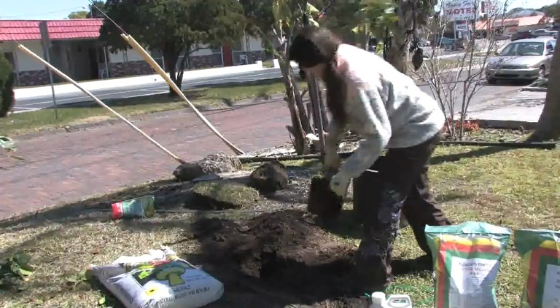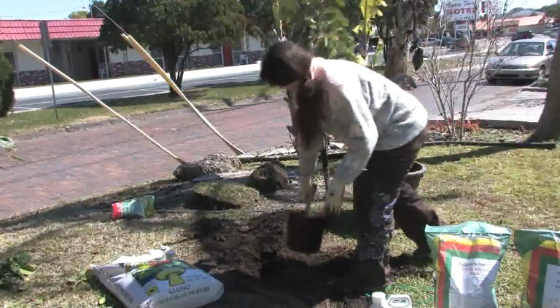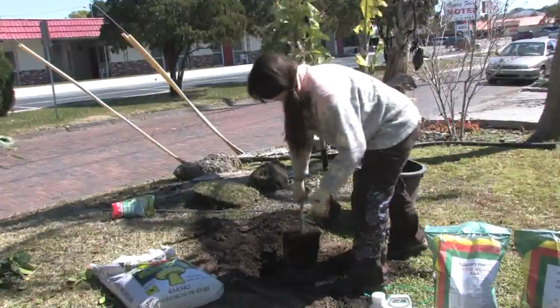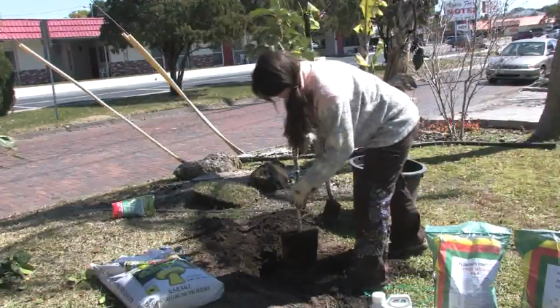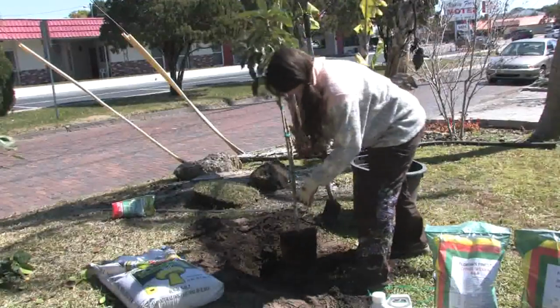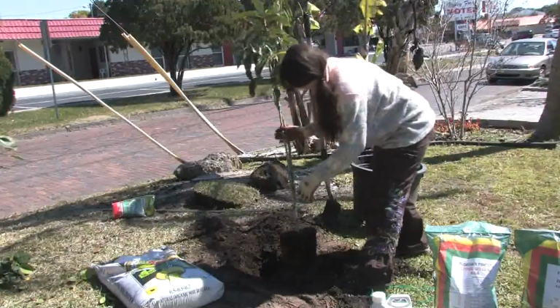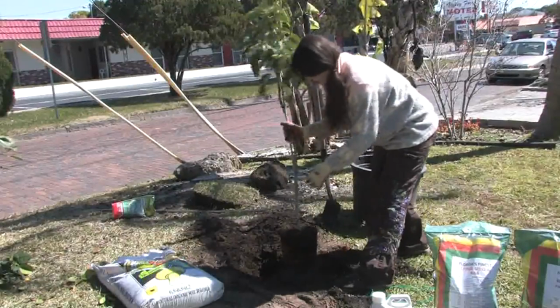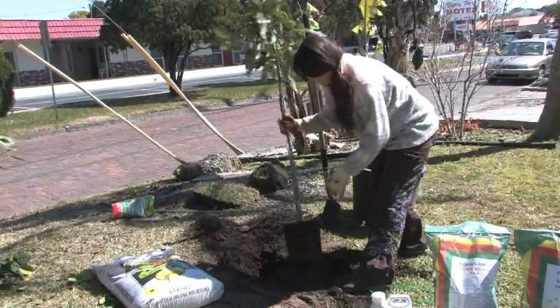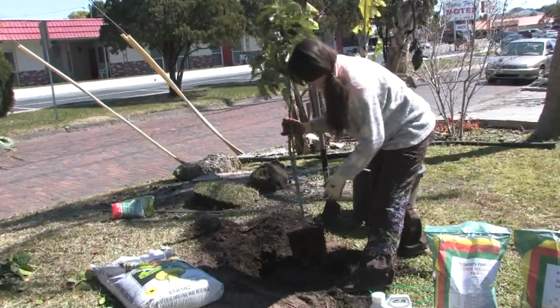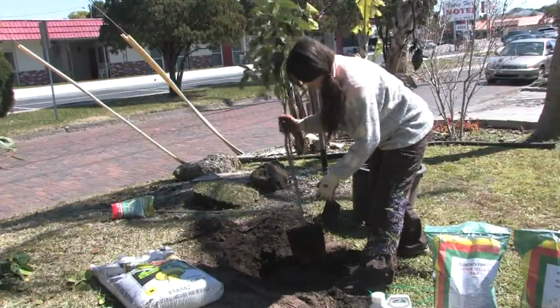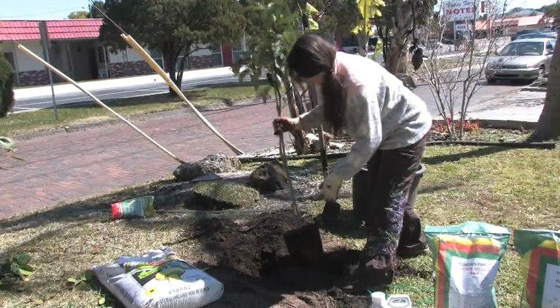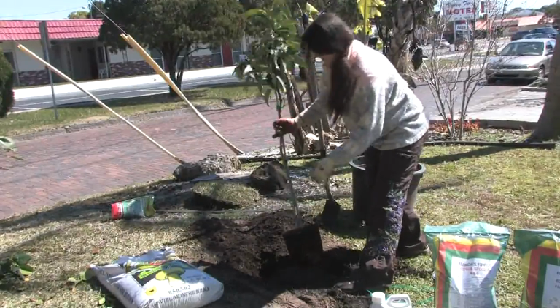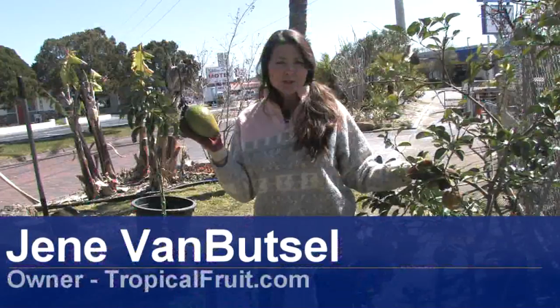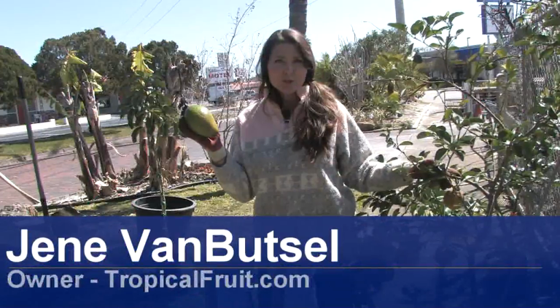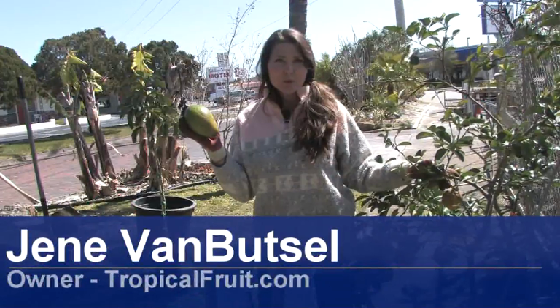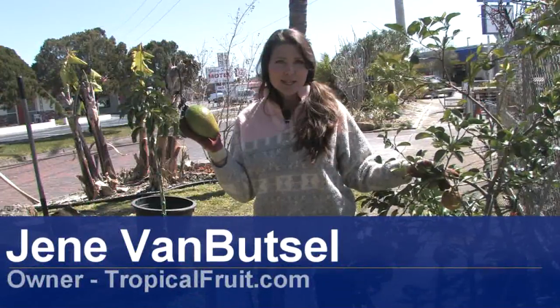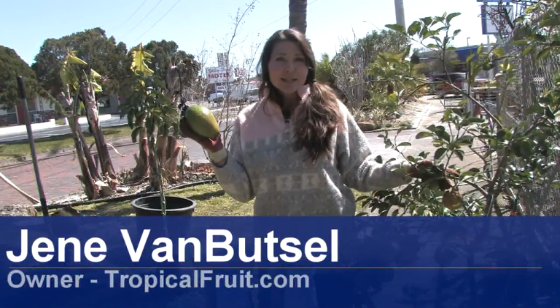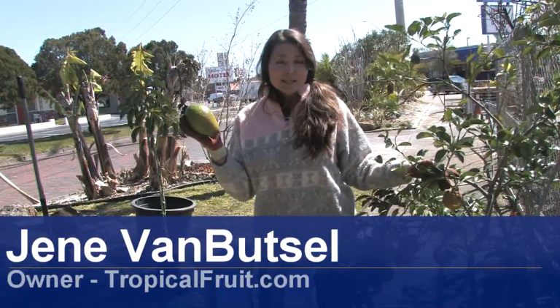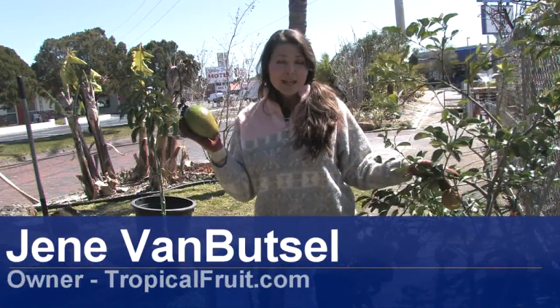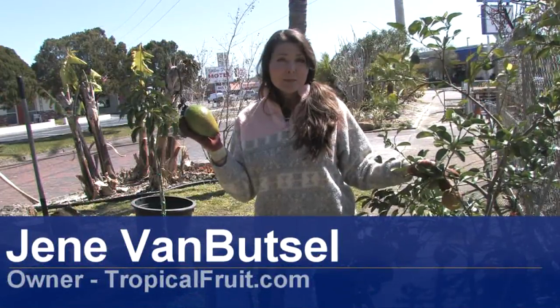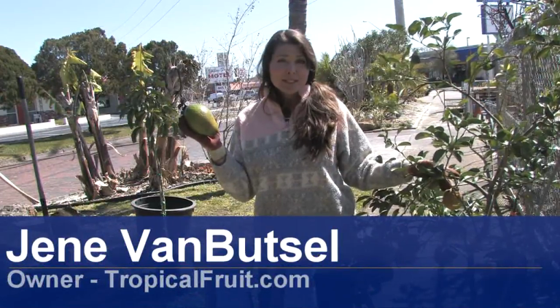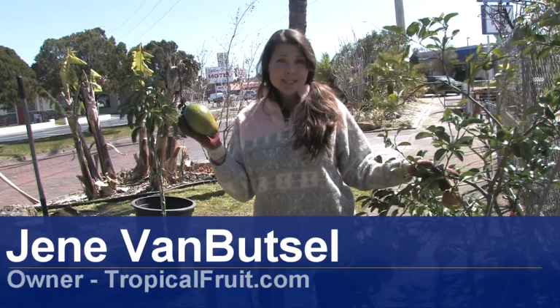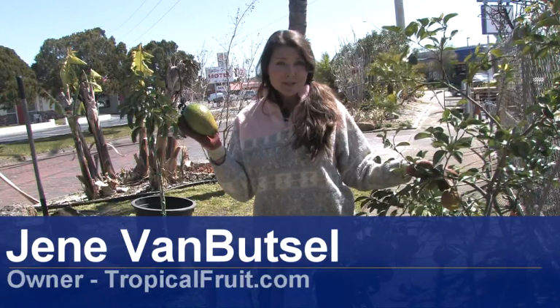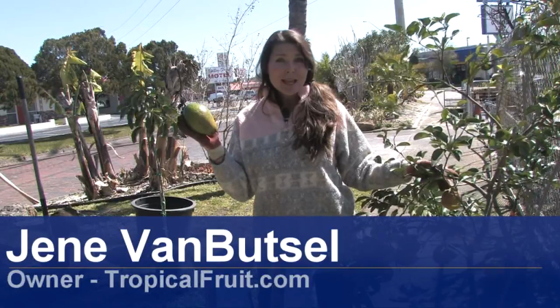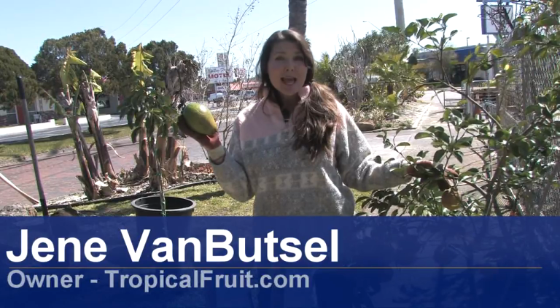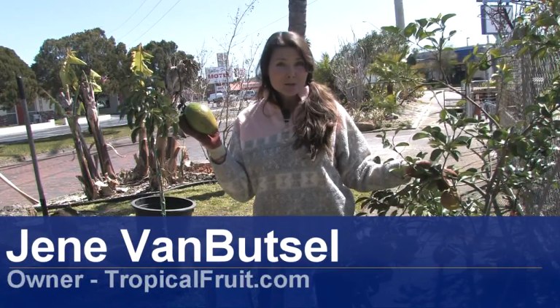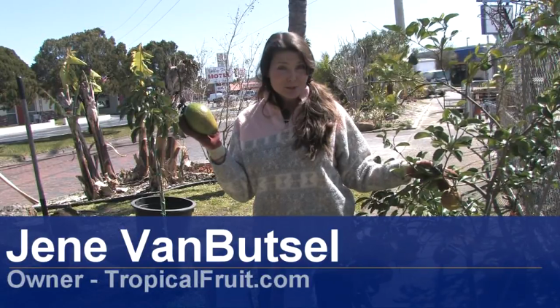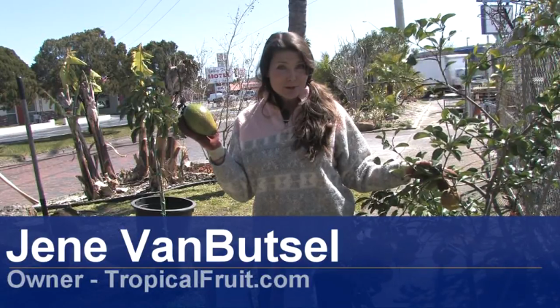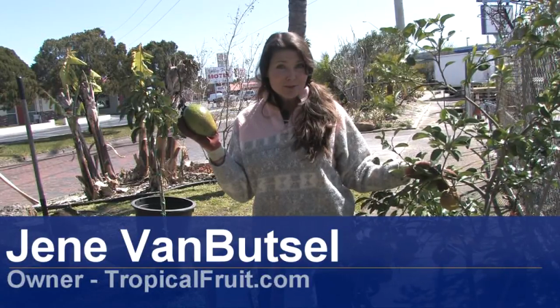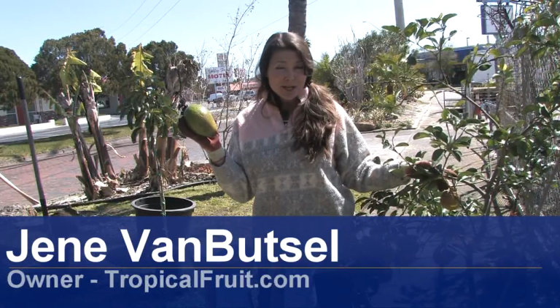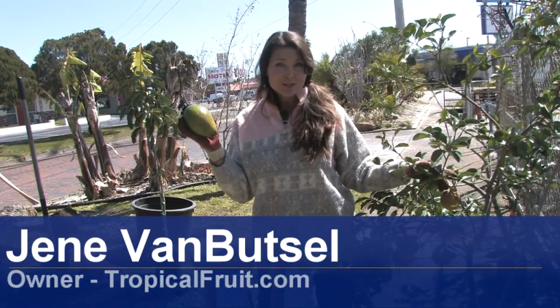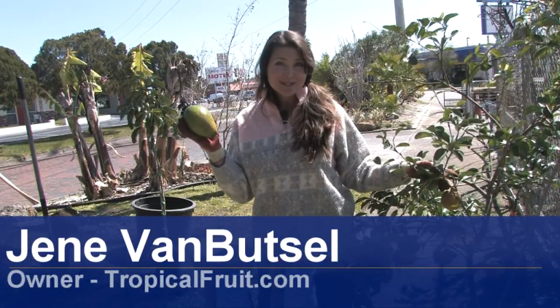Hi, I'm Janae with Janae's Tropicals in St. Petersburg, Florida. Today I'm going to tell you how to grow an avocado tree.